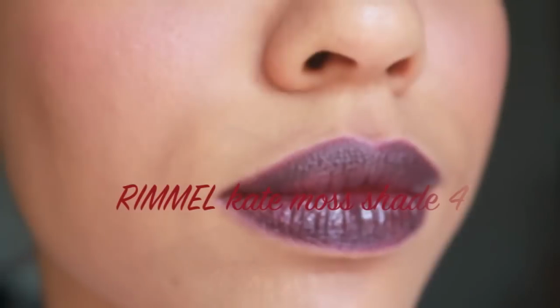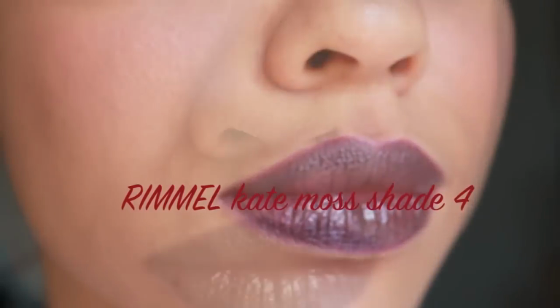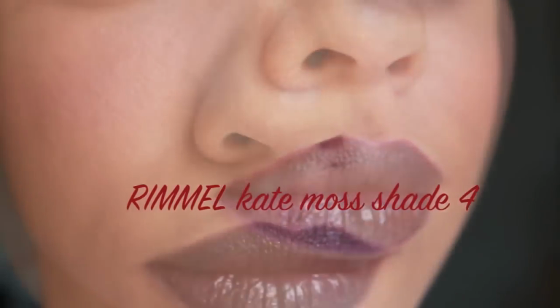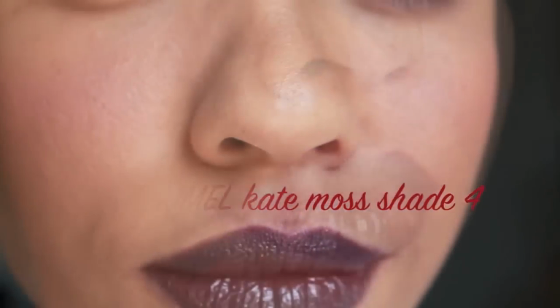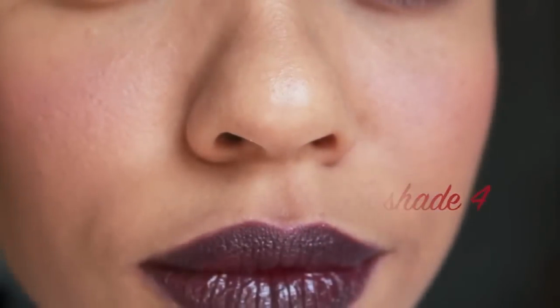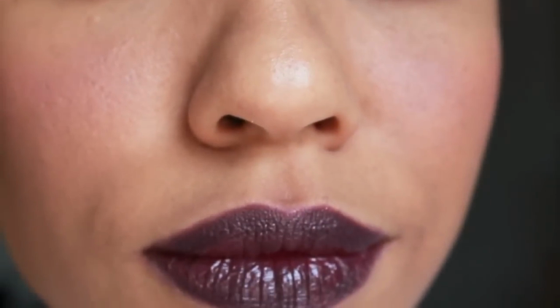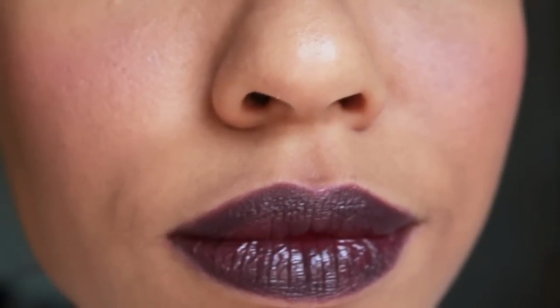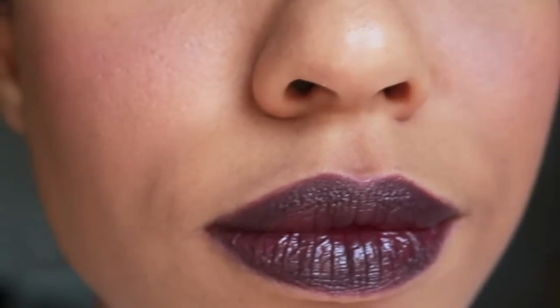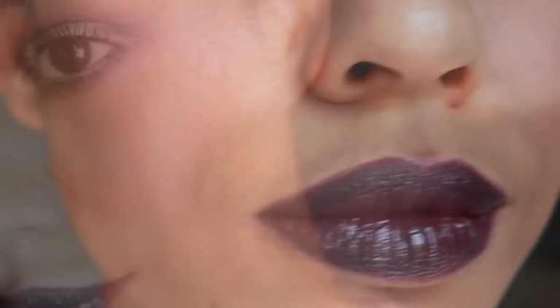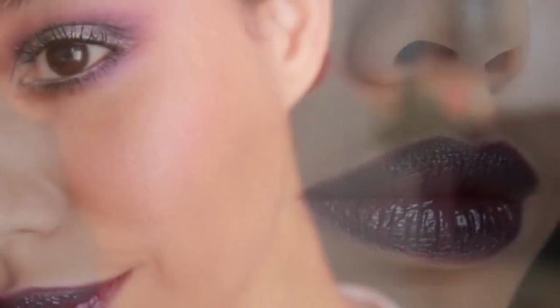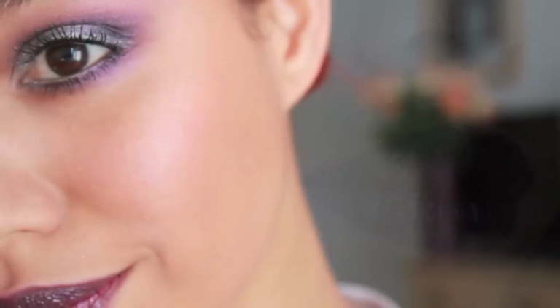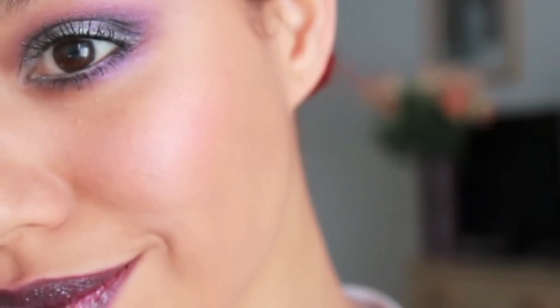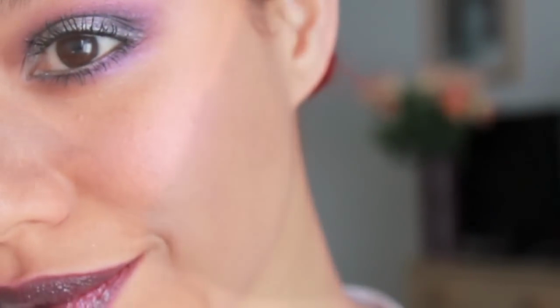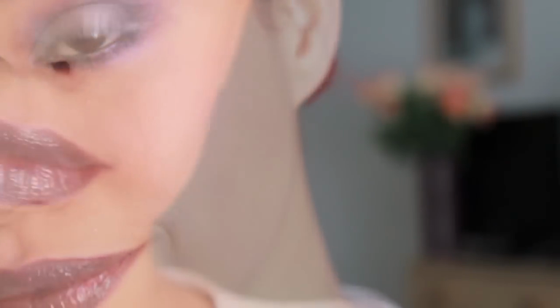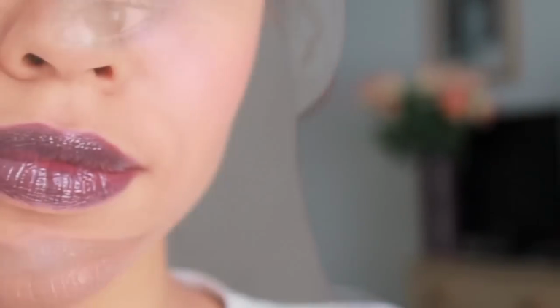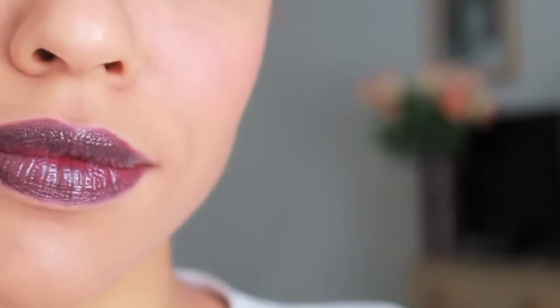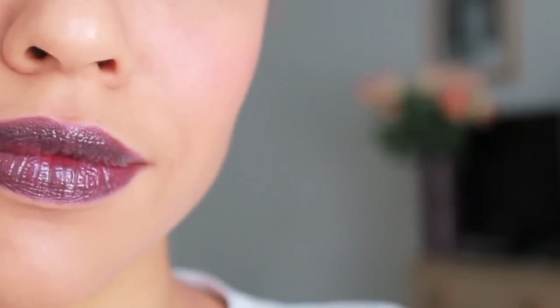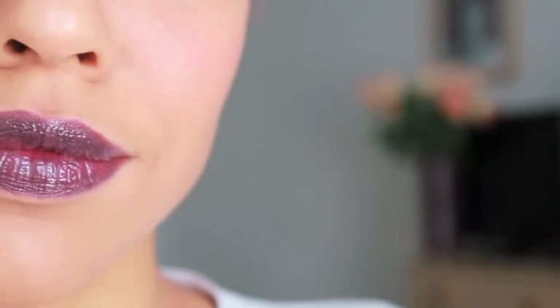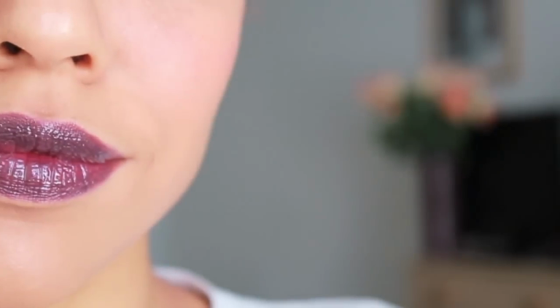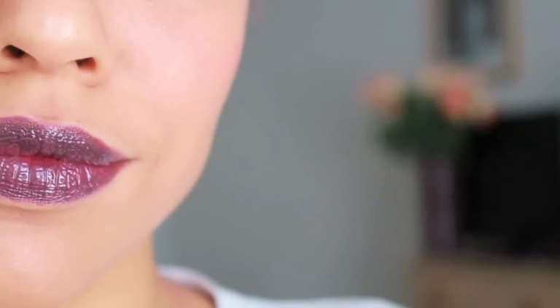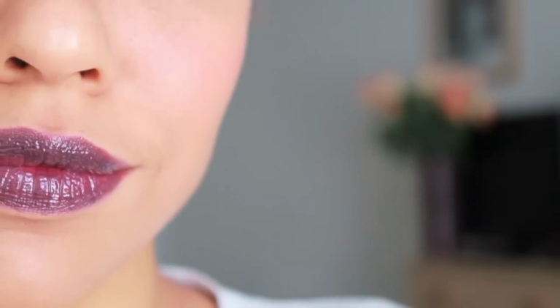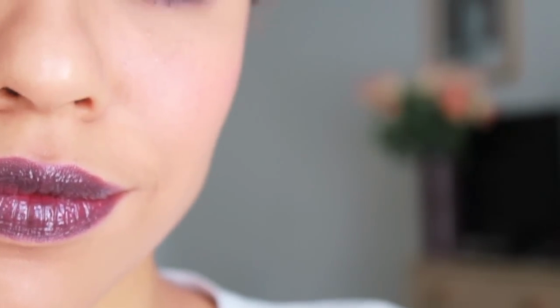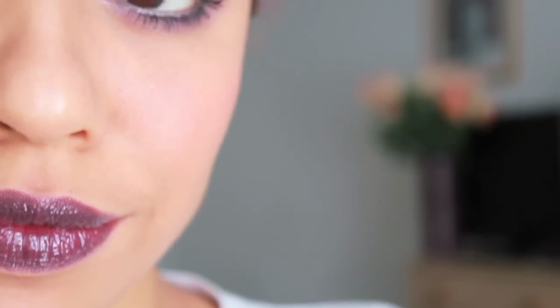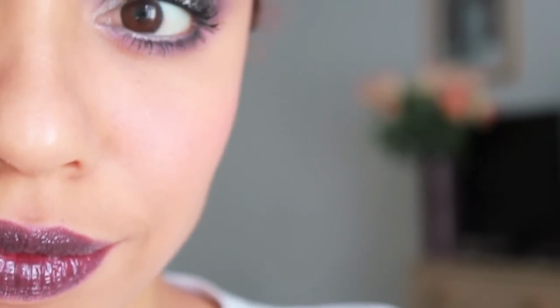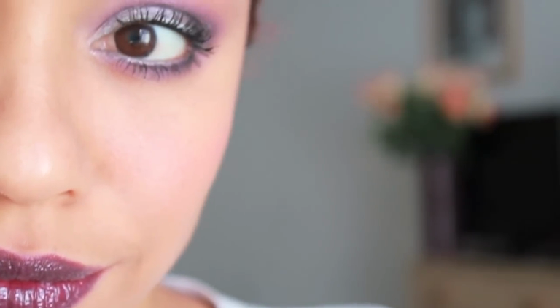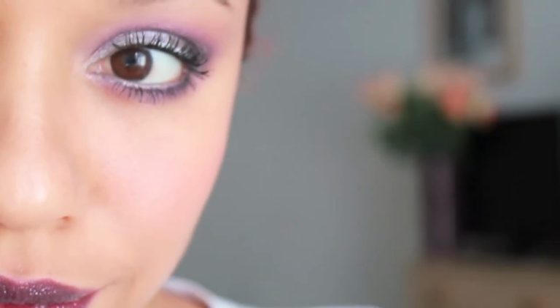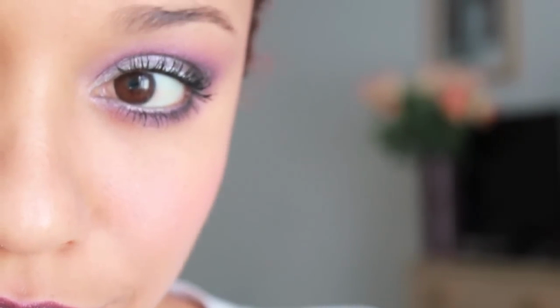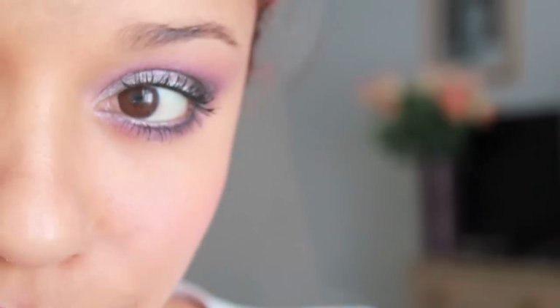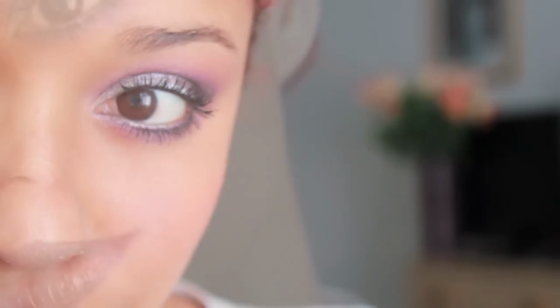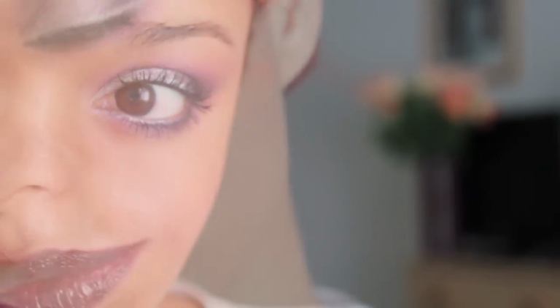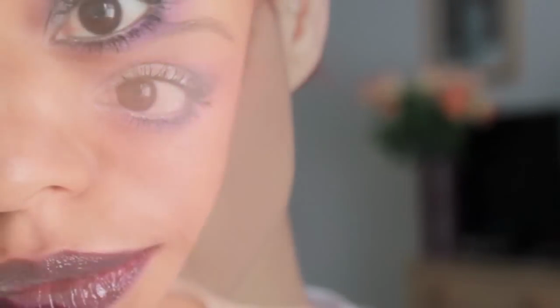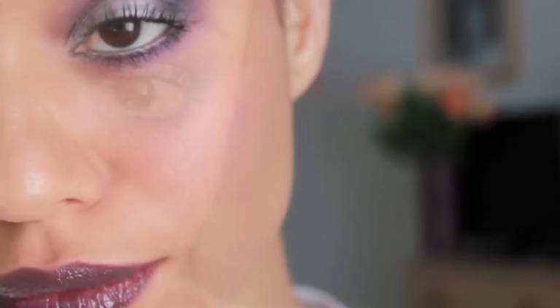I'm using a dark berry lipstick on my lips. This is the final look: mysterious, bewitching, and purple.